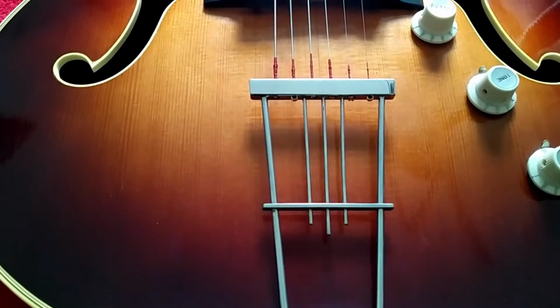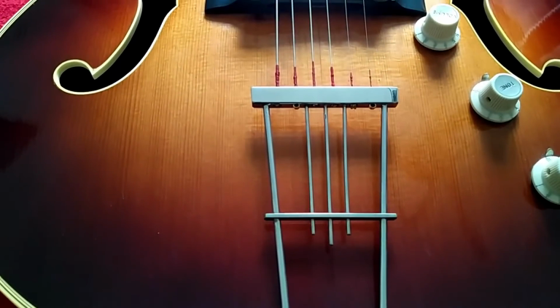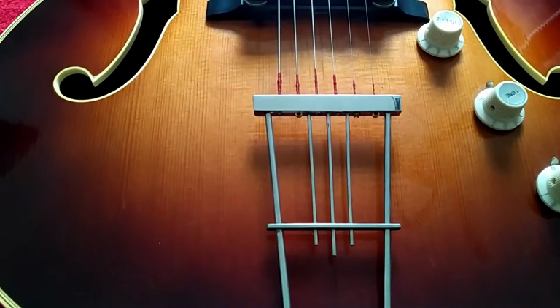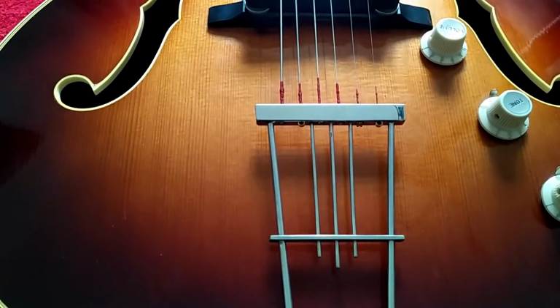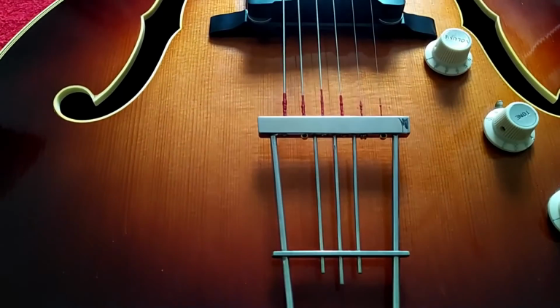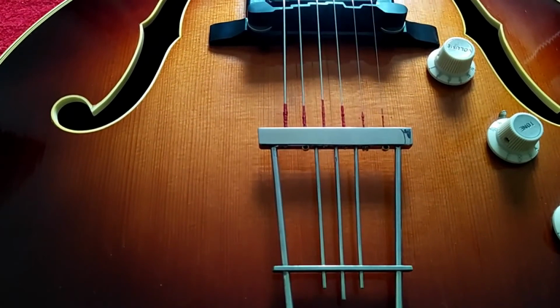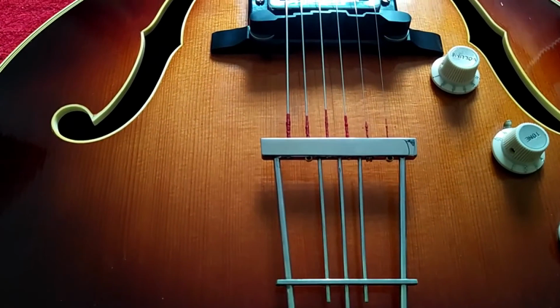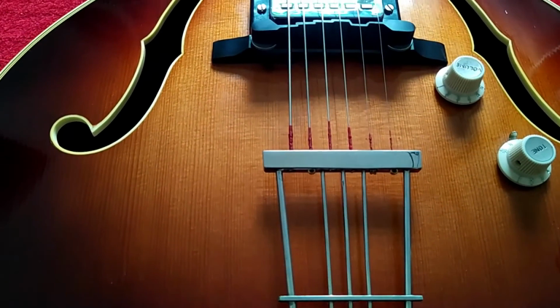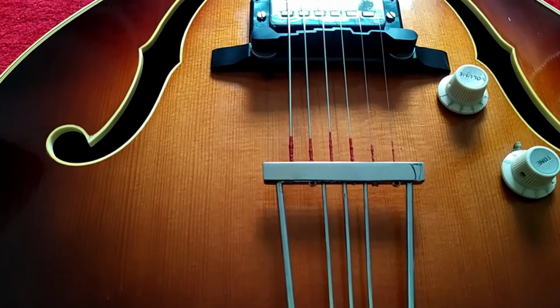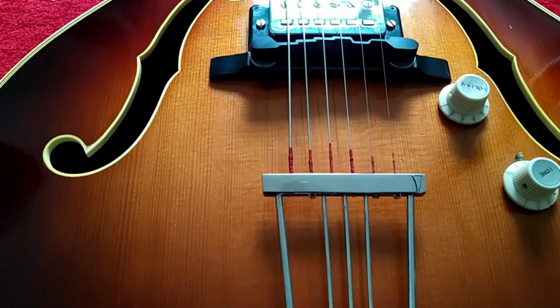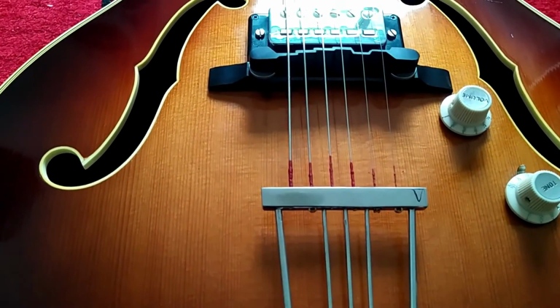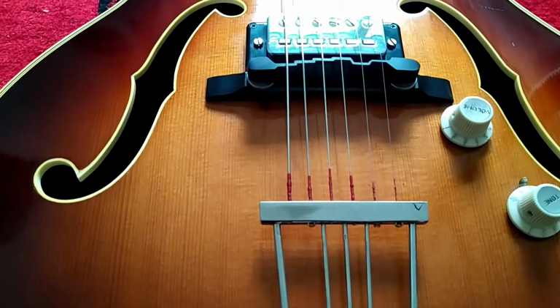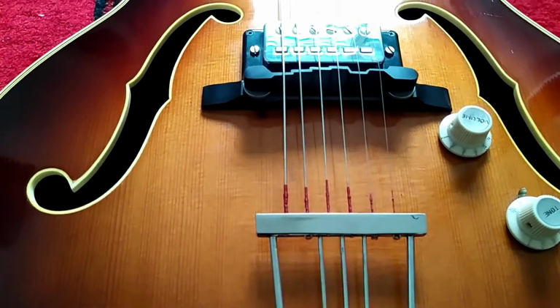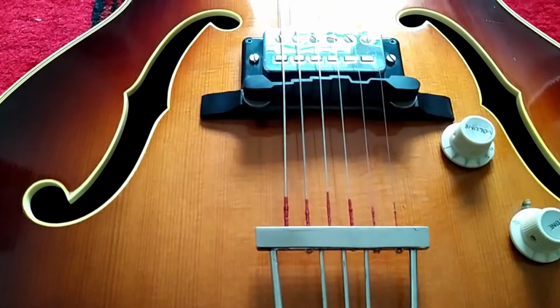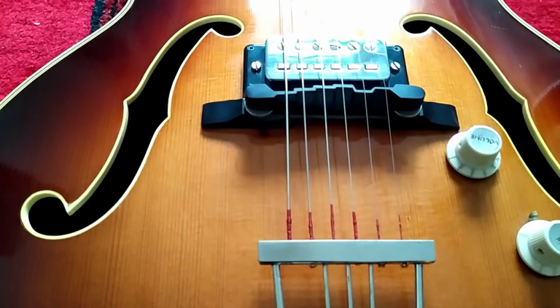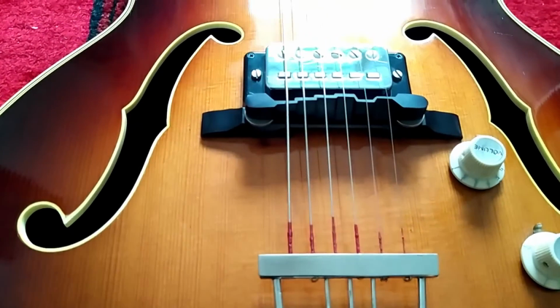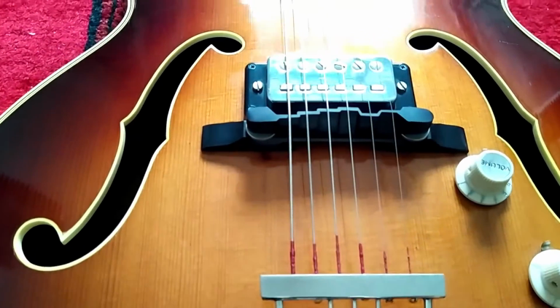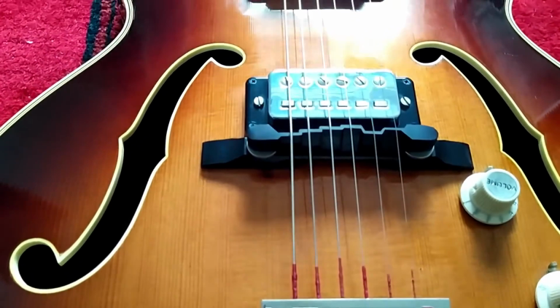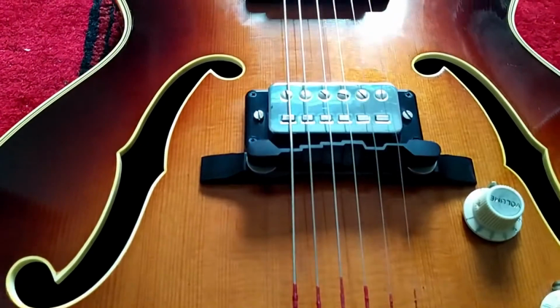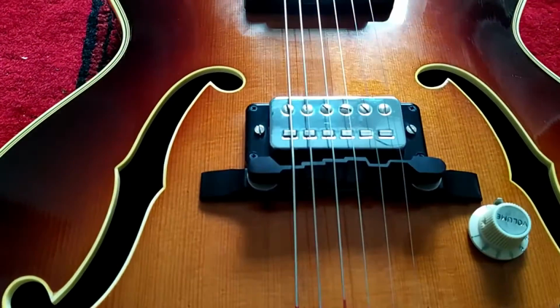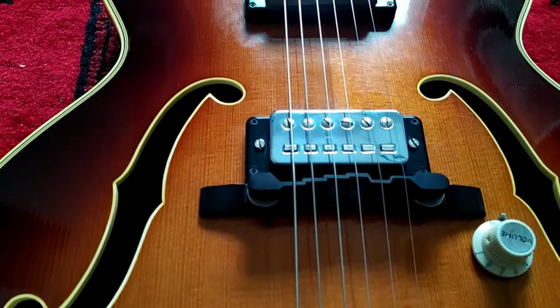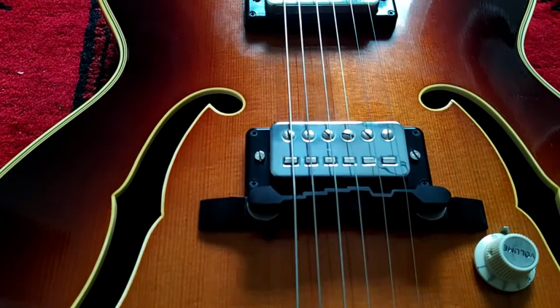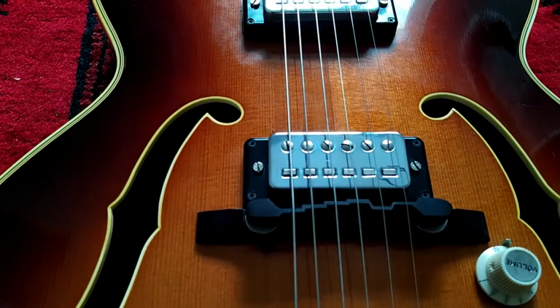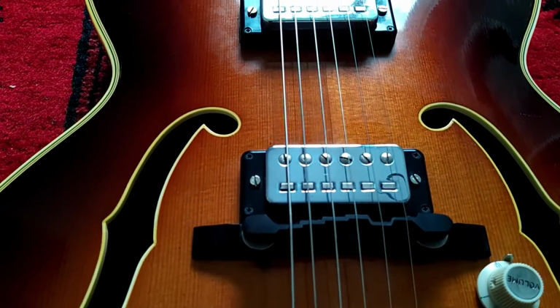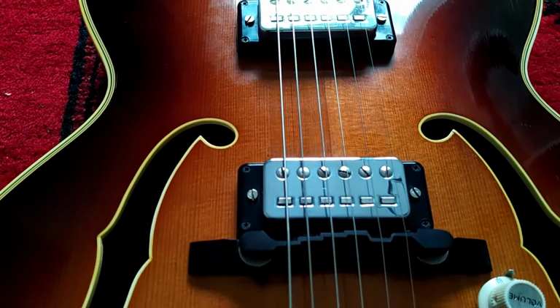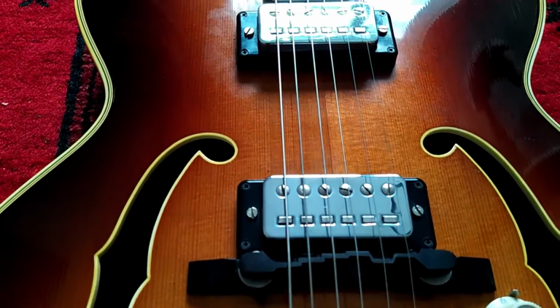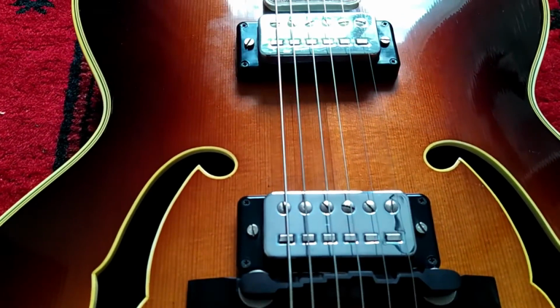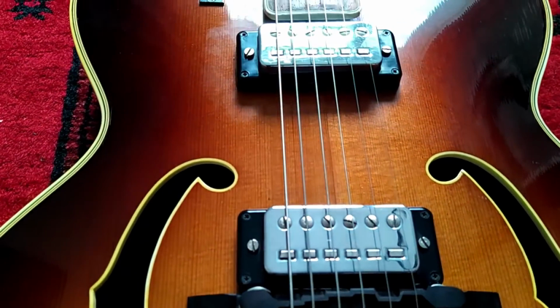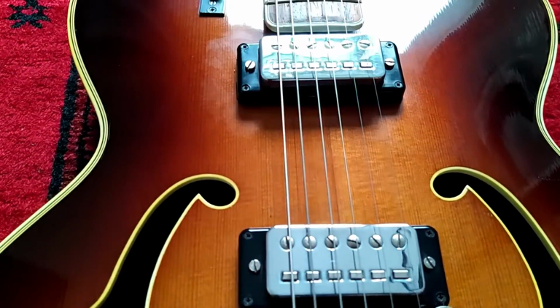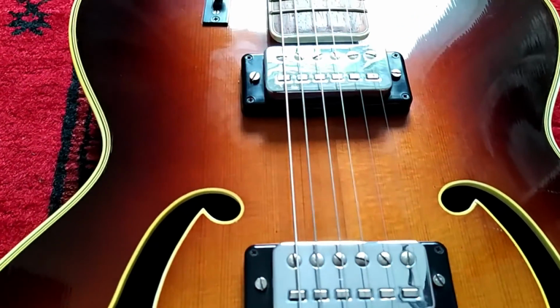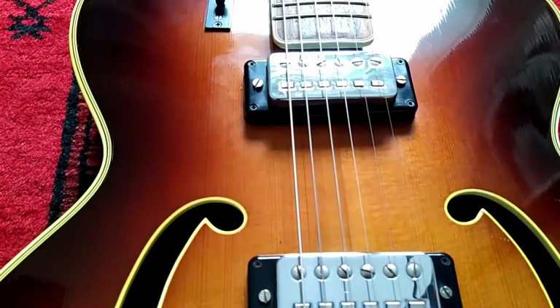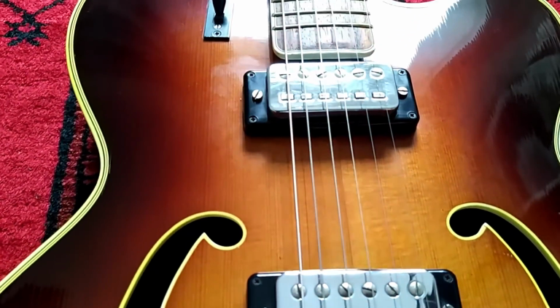Thank you for watching. If you have additional information on this guitar, please leave a comment.